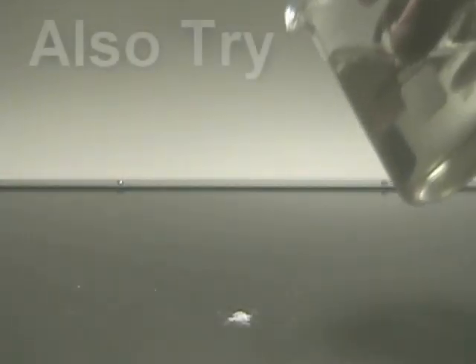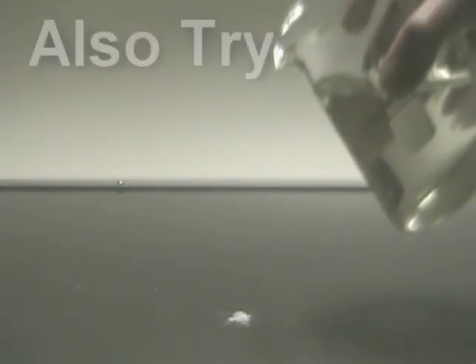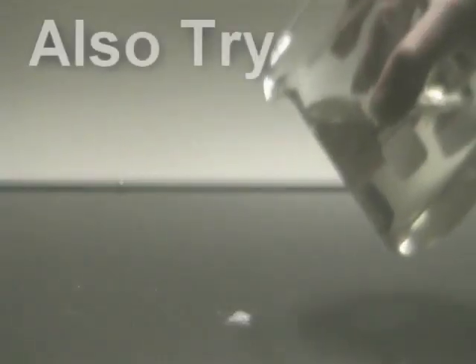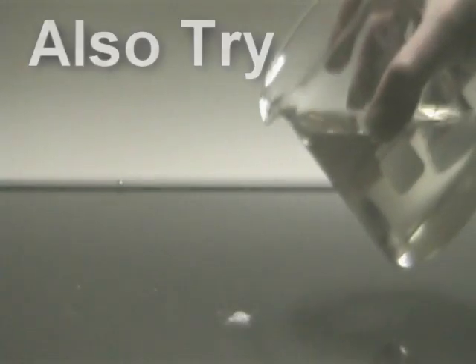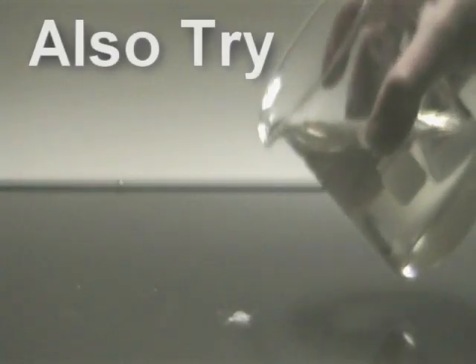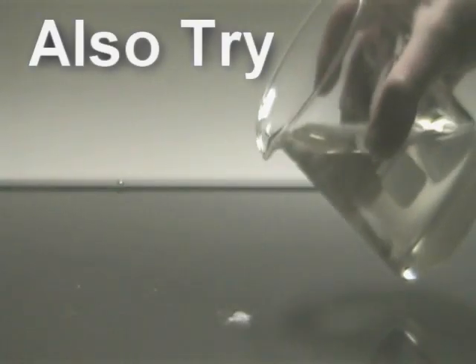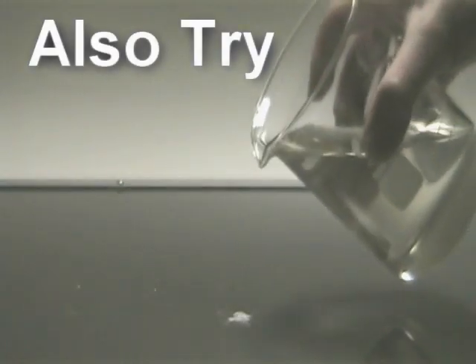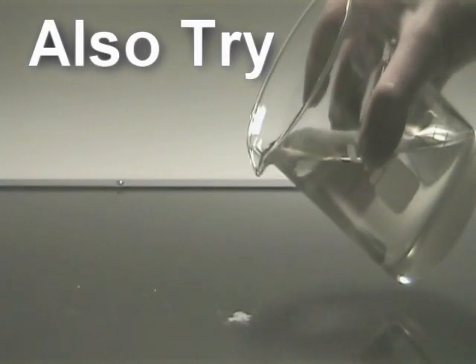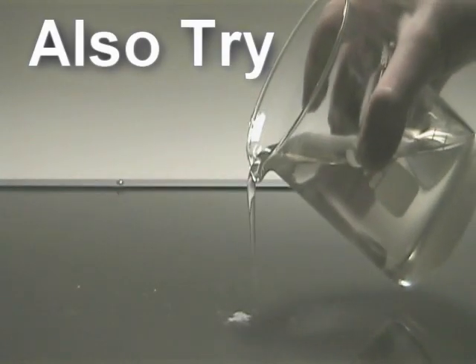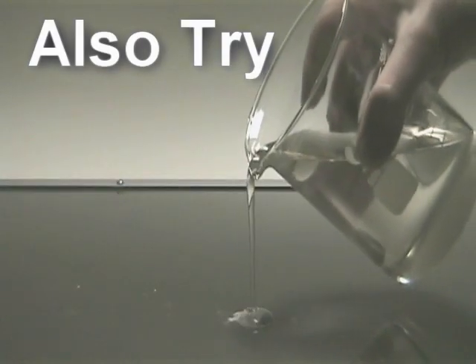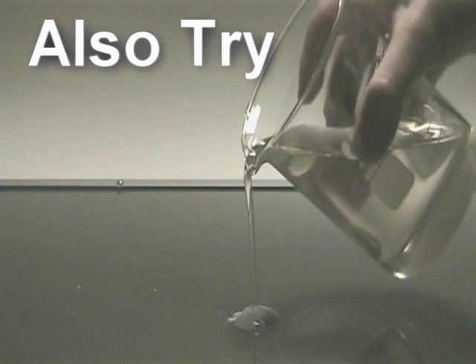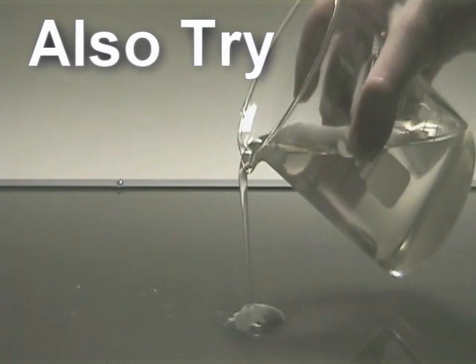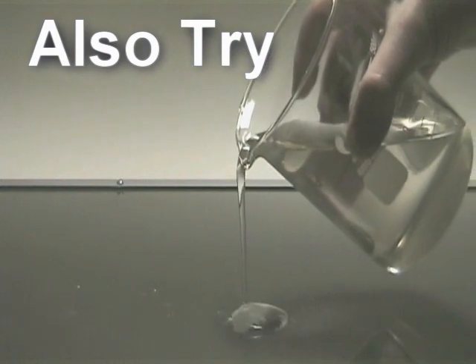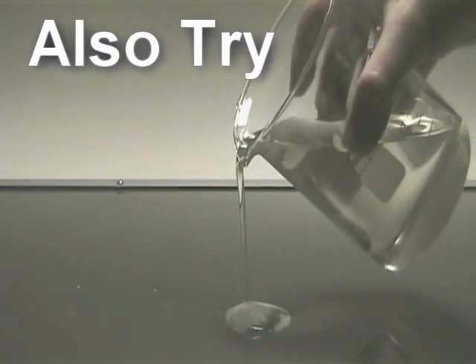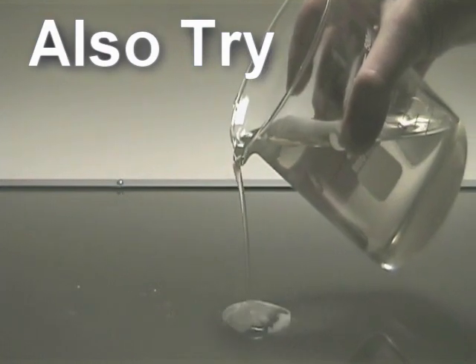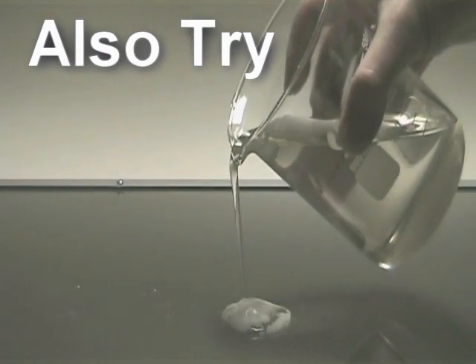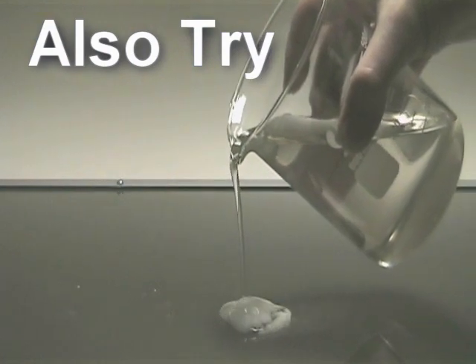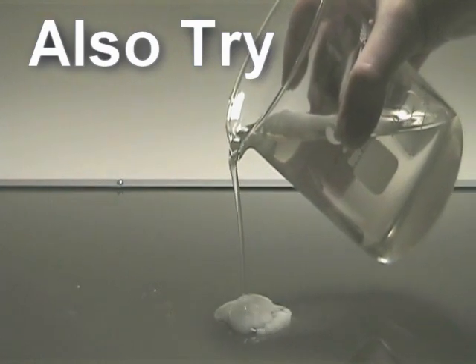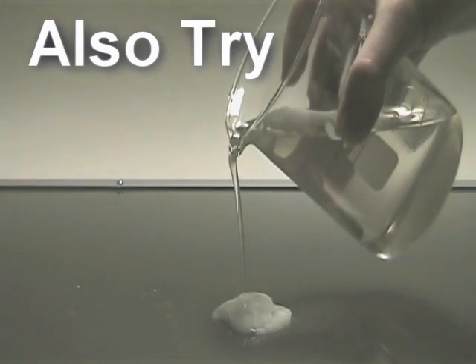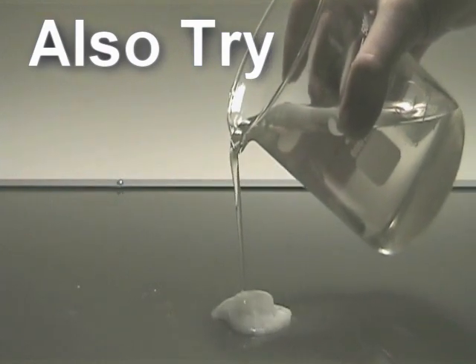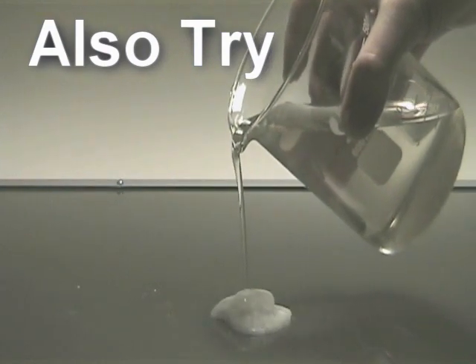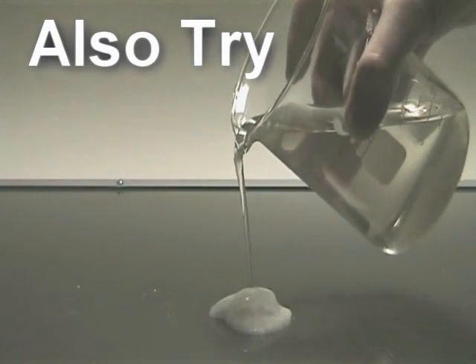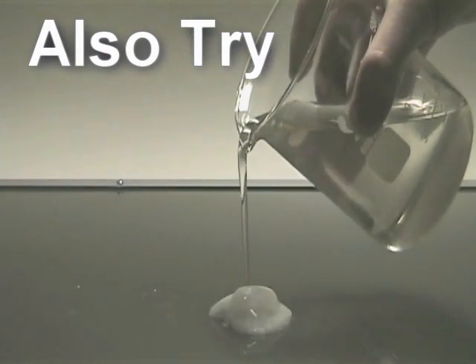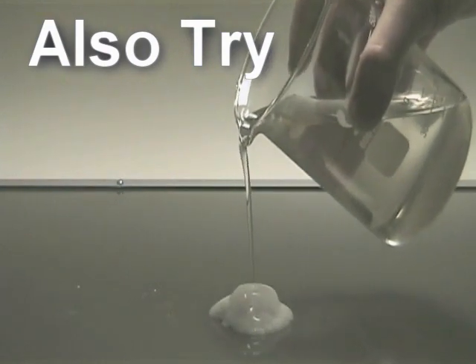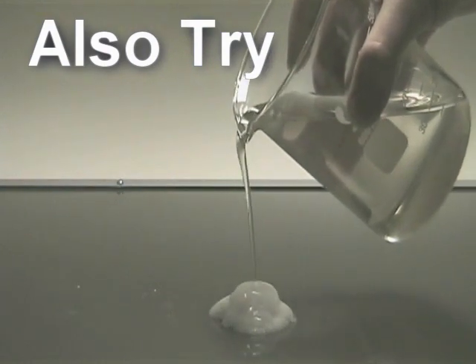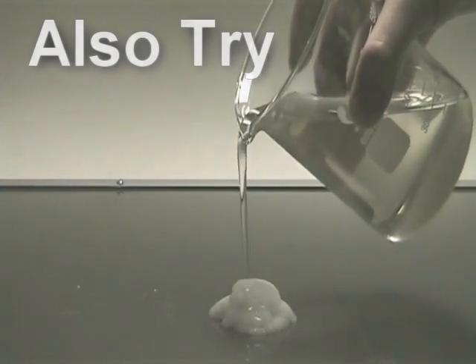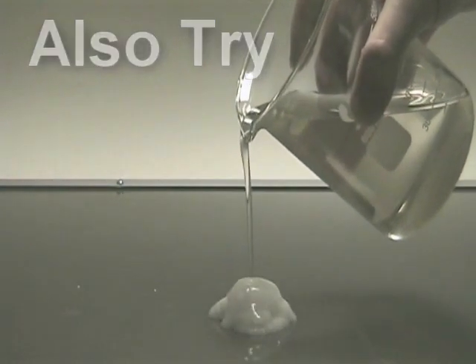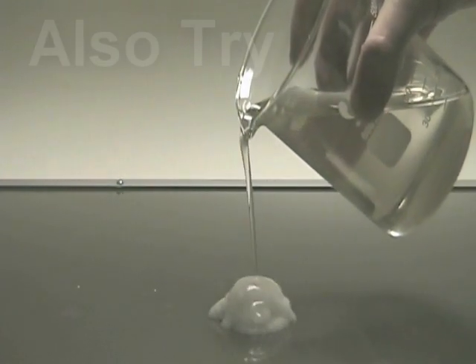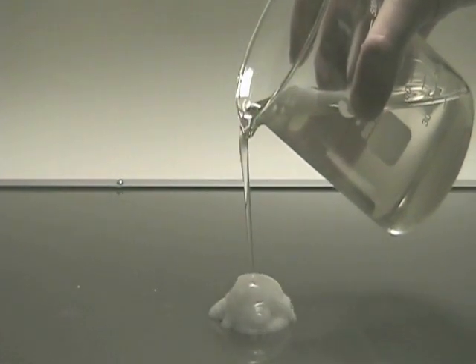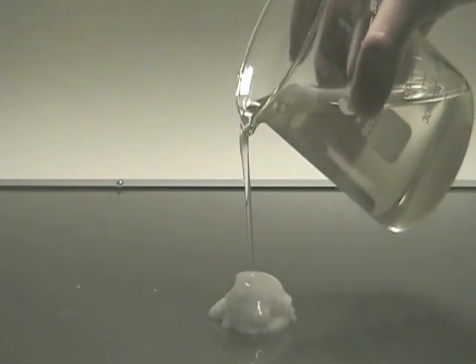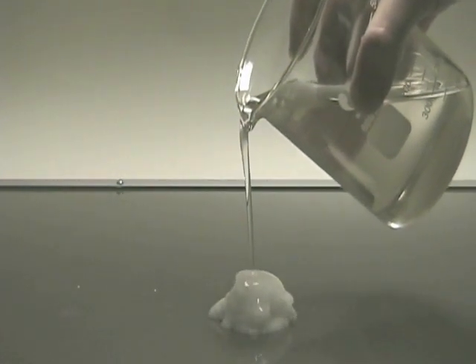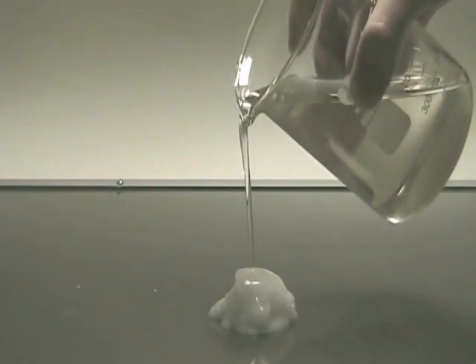Also try sculpting by adding the solution of sodium acetate and water to some sodium acetate crystals.